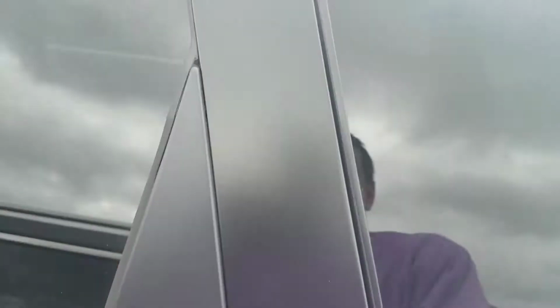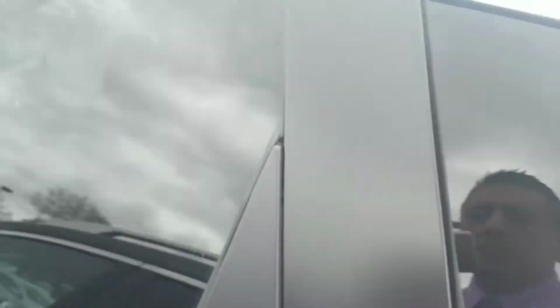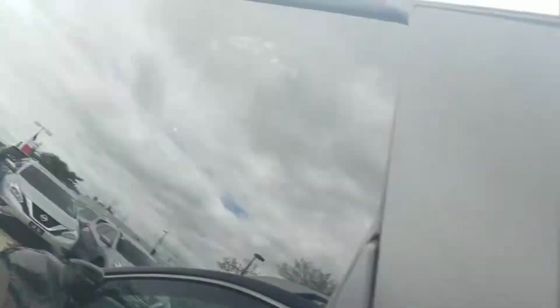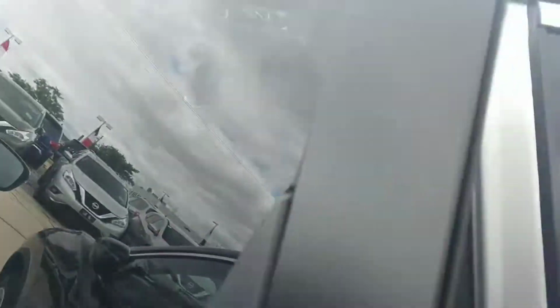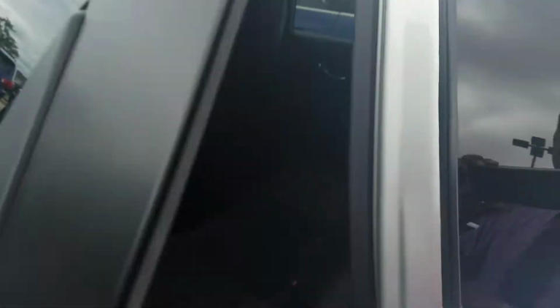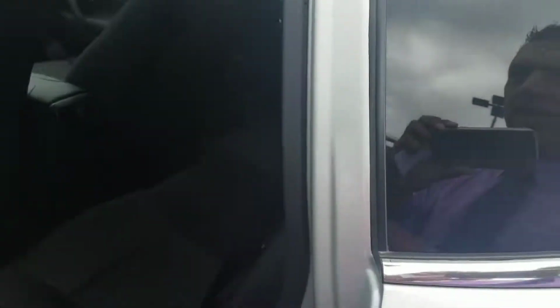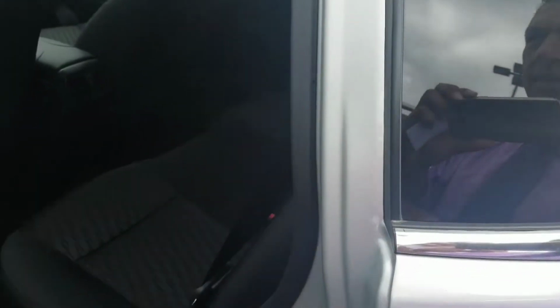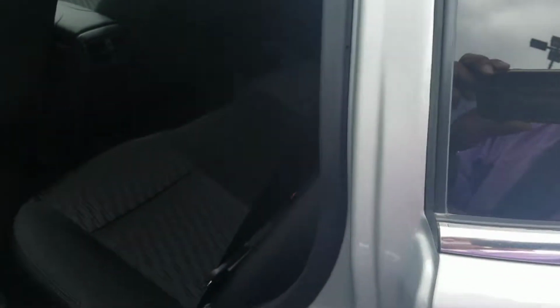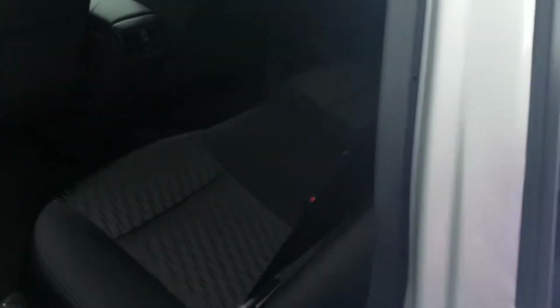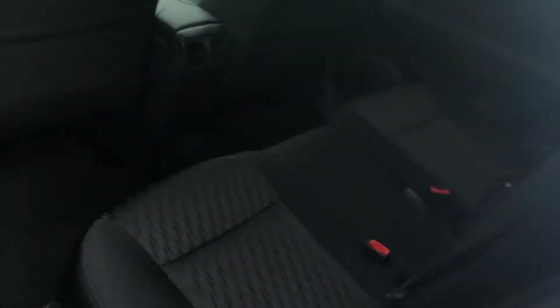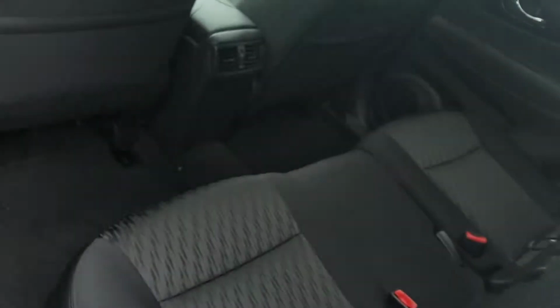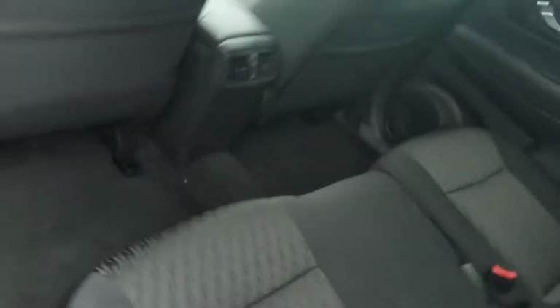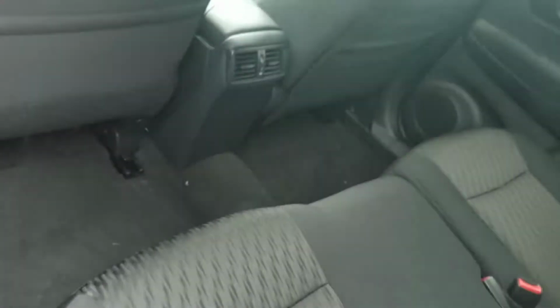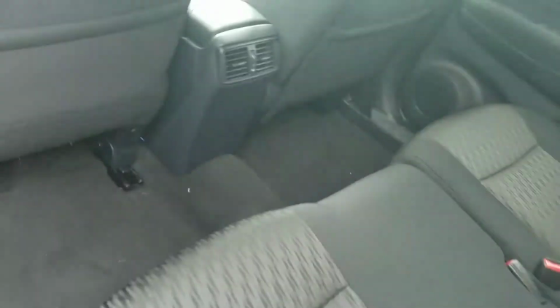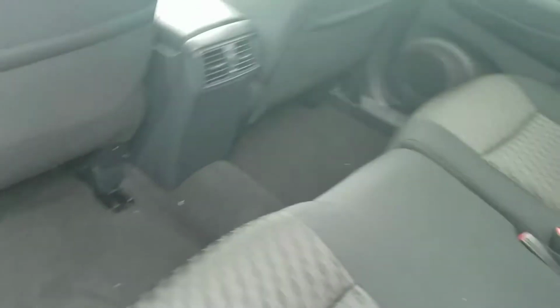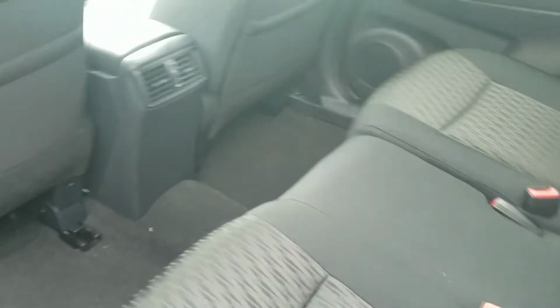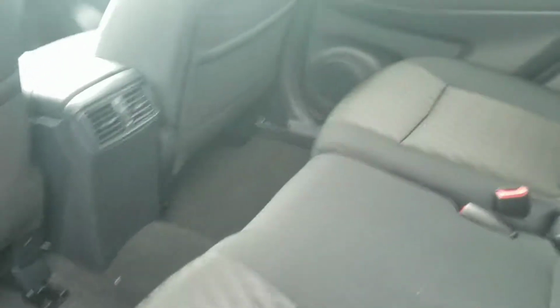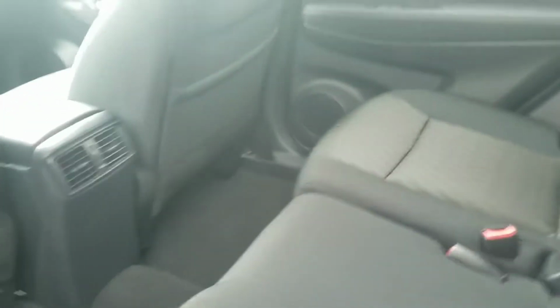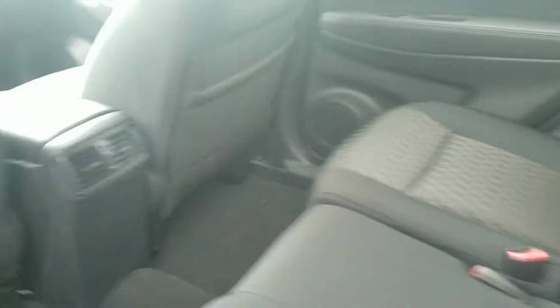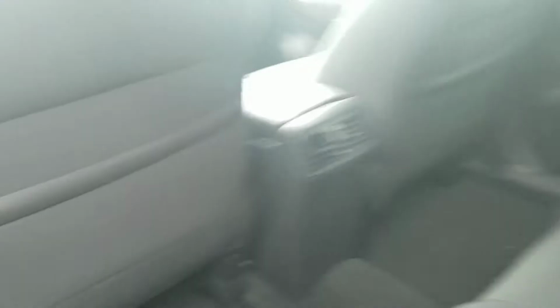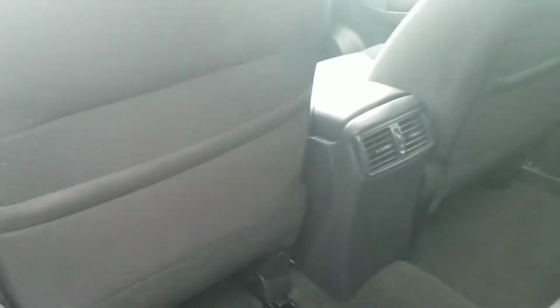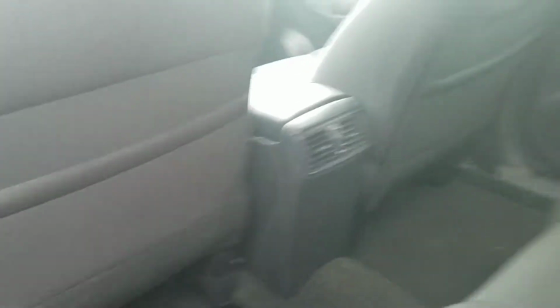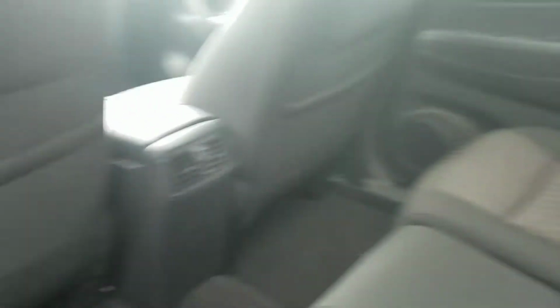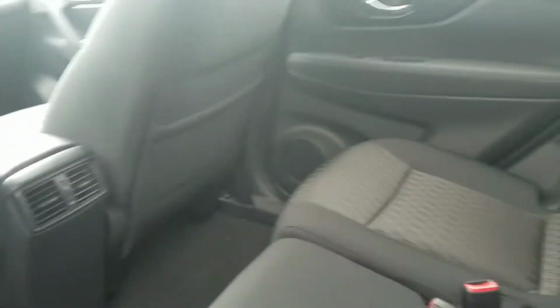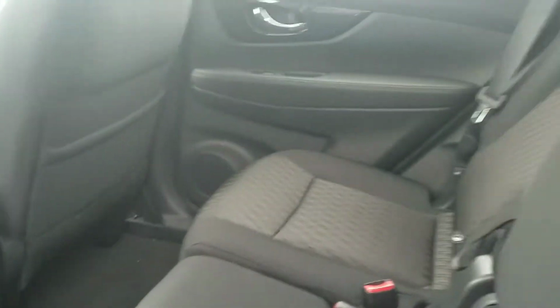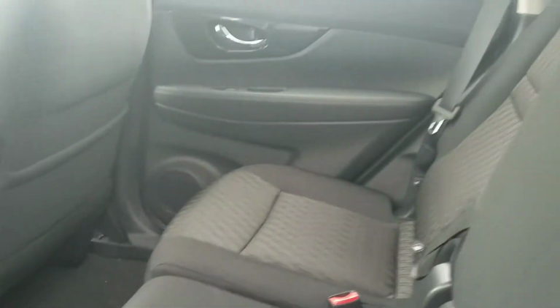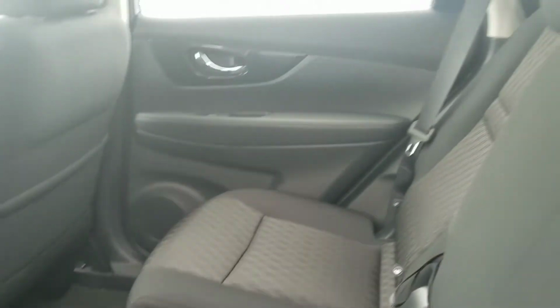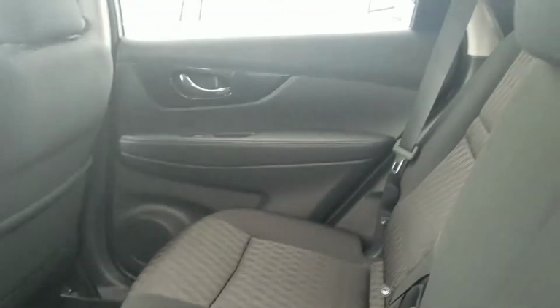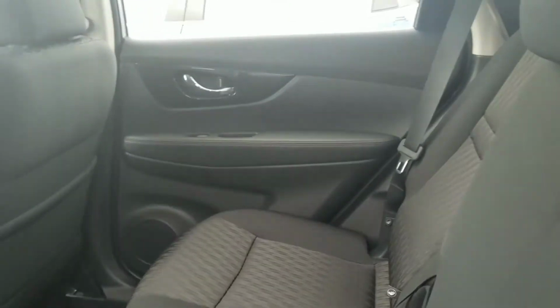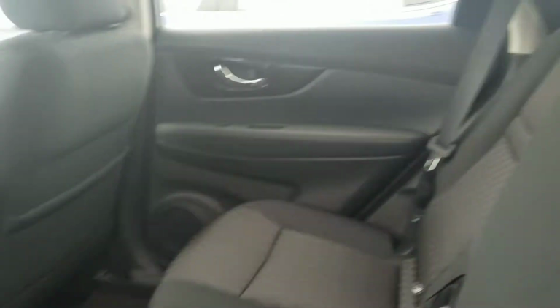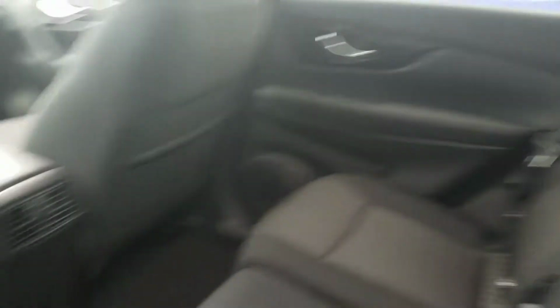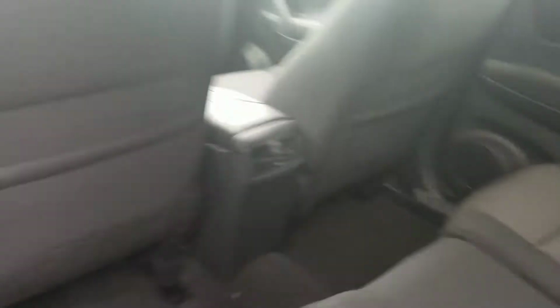Back seat over here — really nice, really spacious. The seats do collapse and fold down.